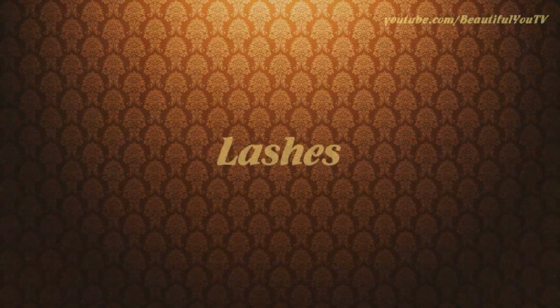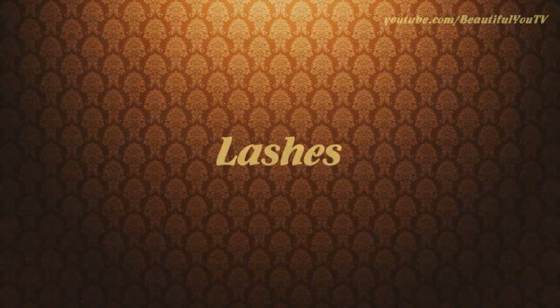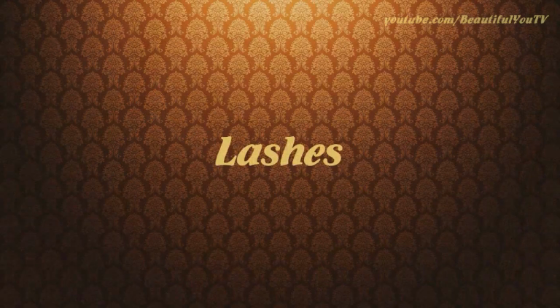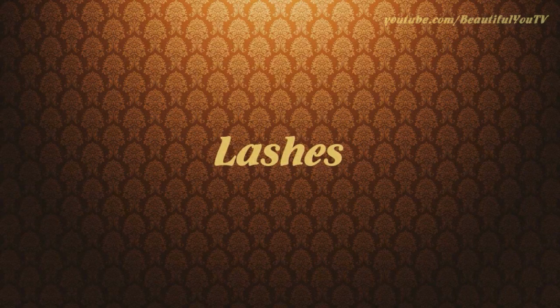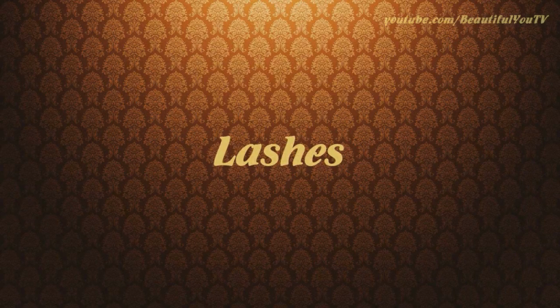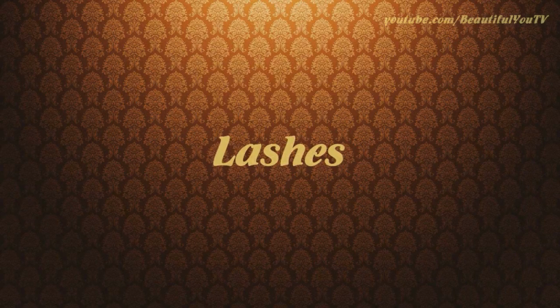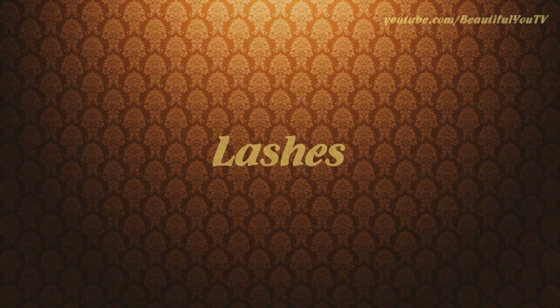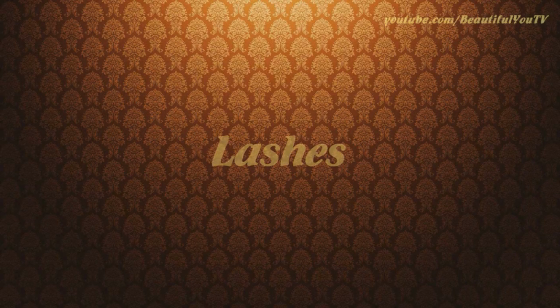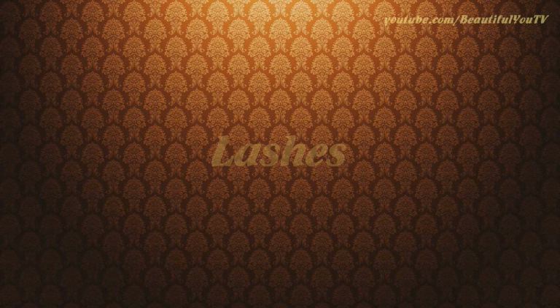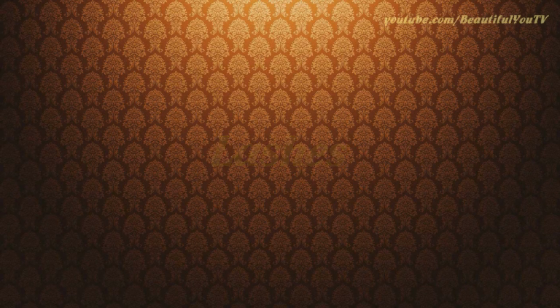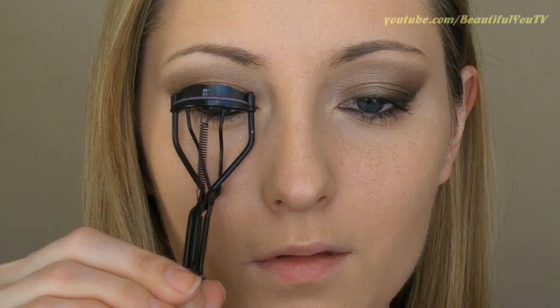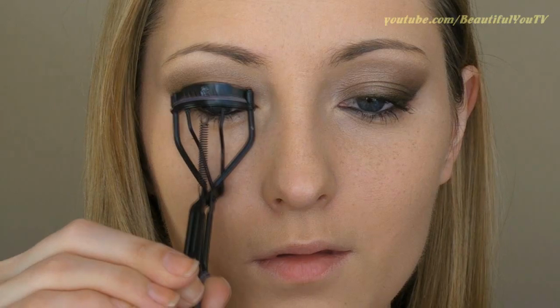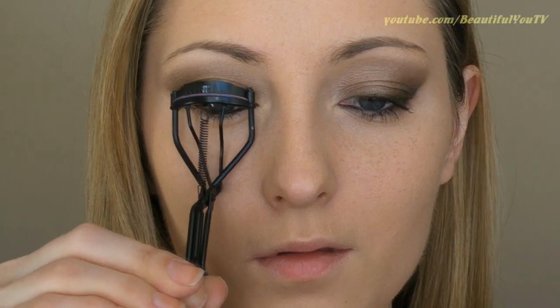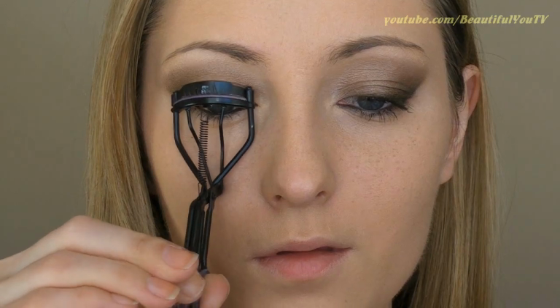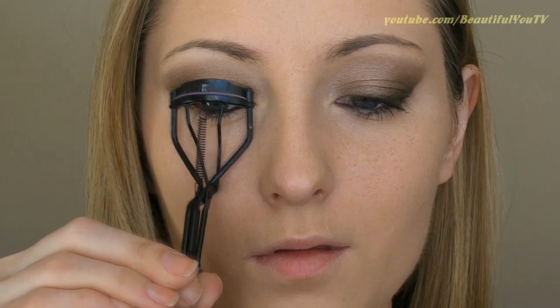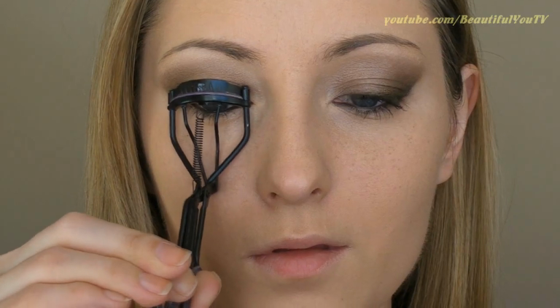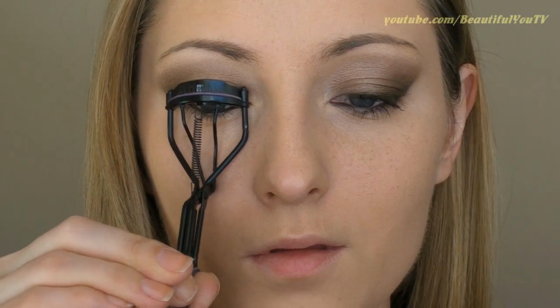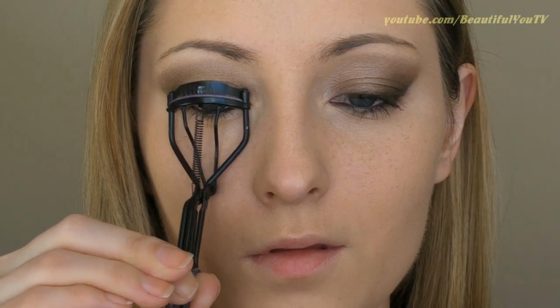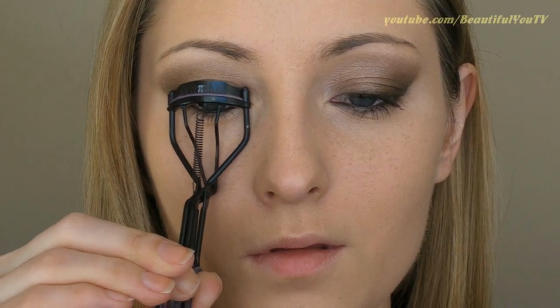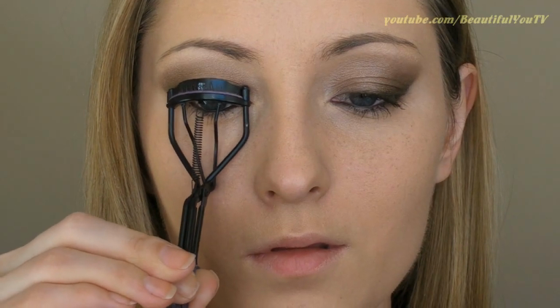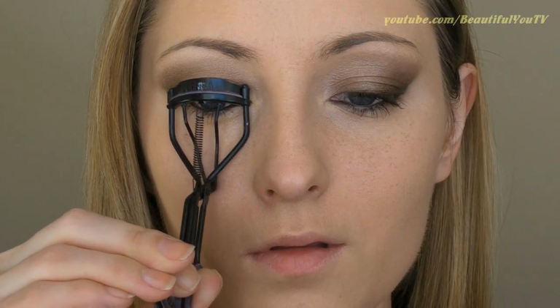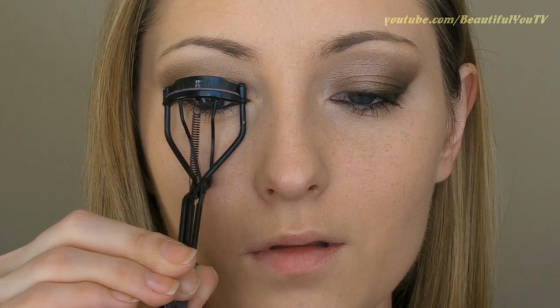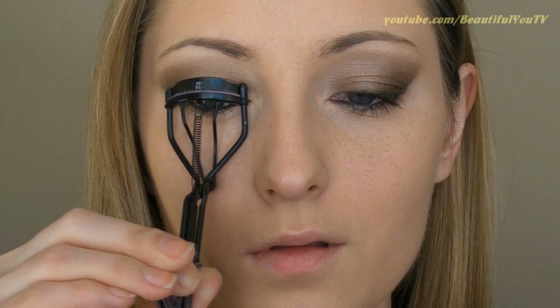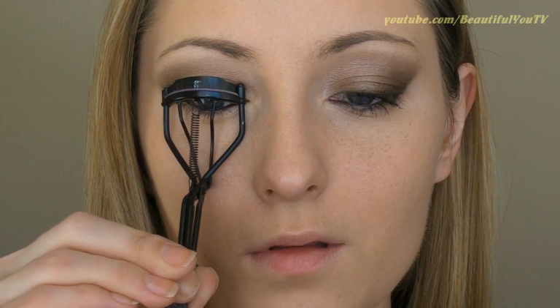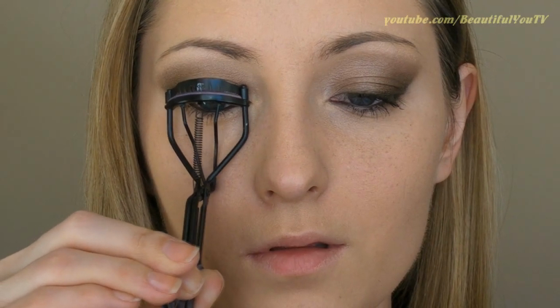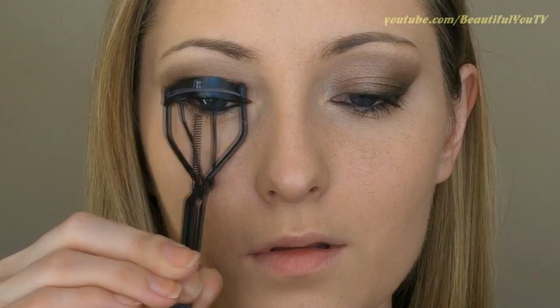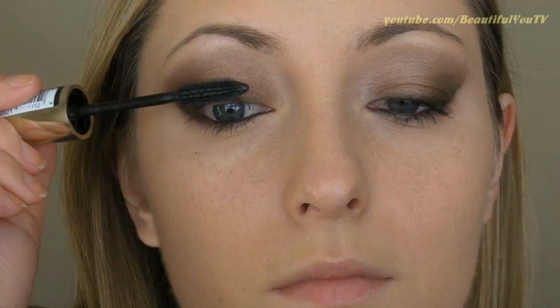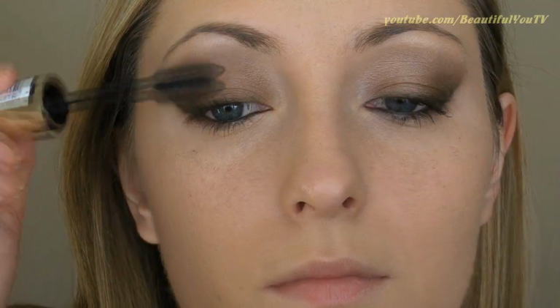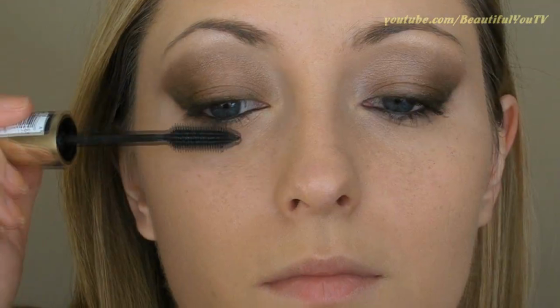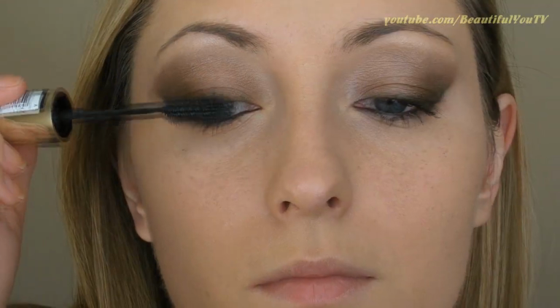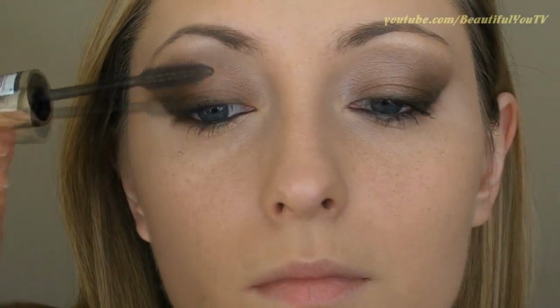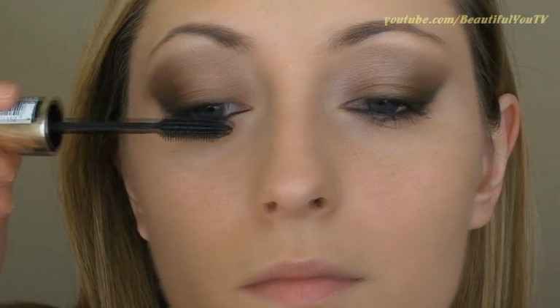Speaking of lashes, curl them first and then apply mascara.